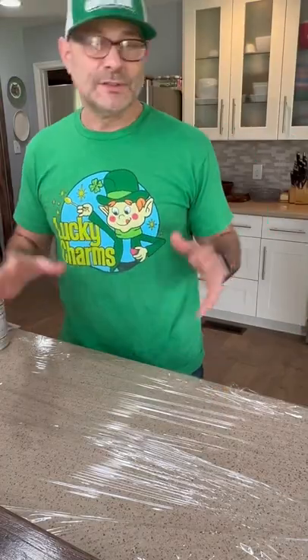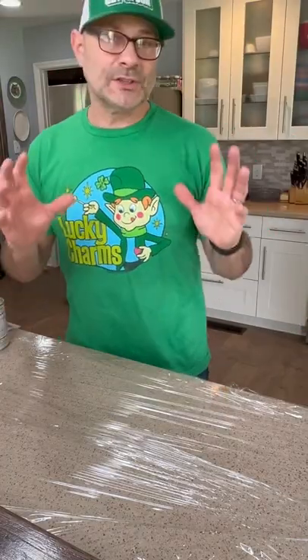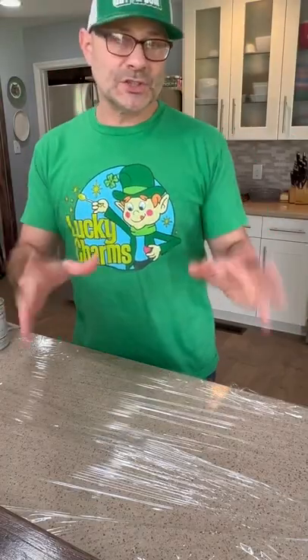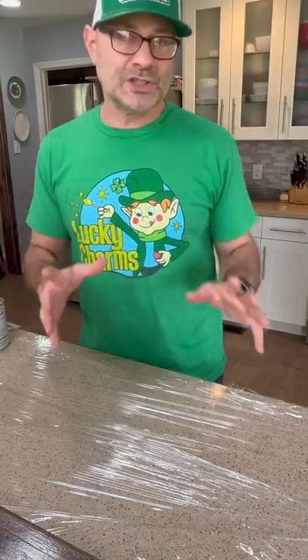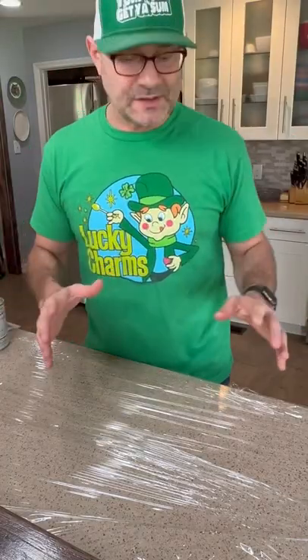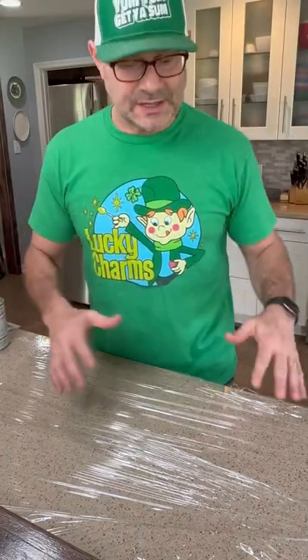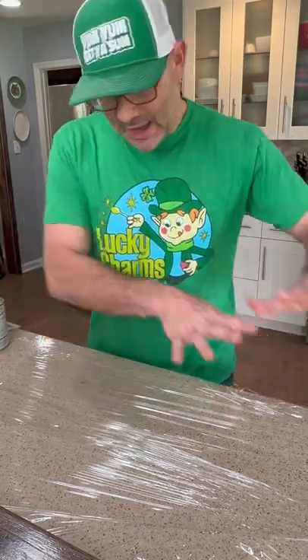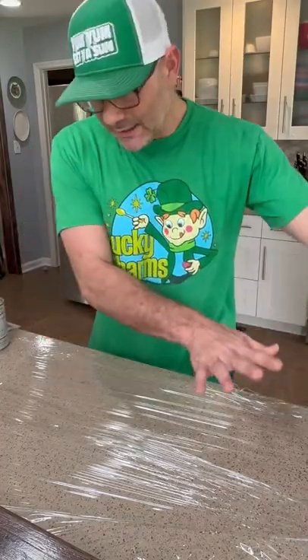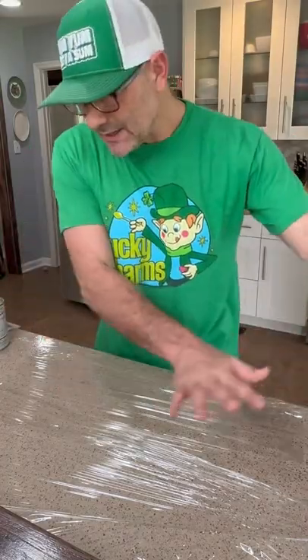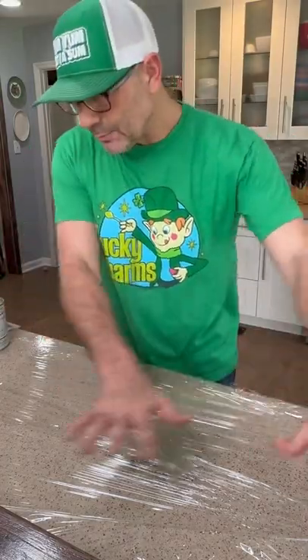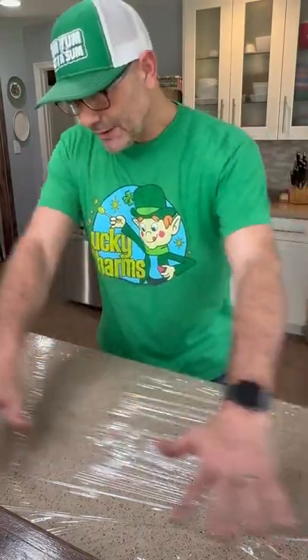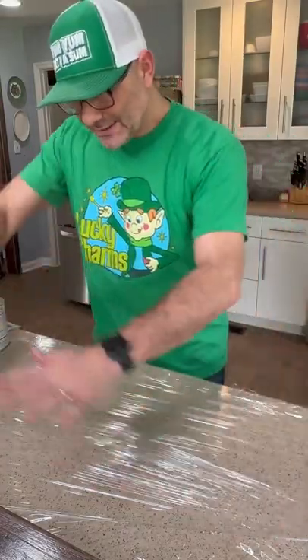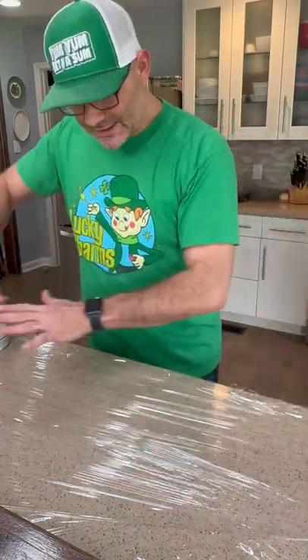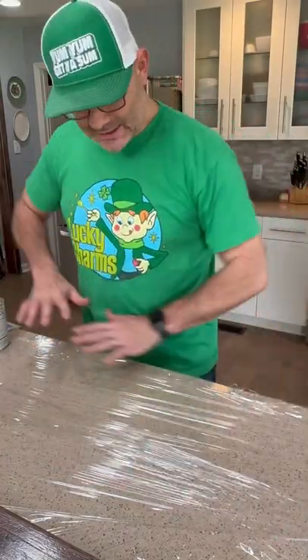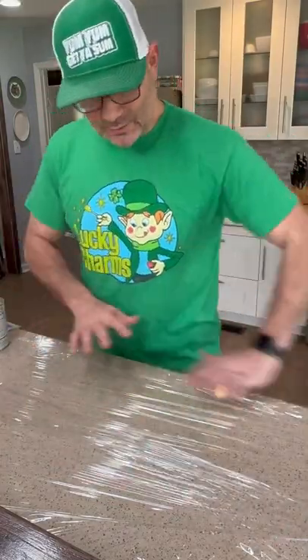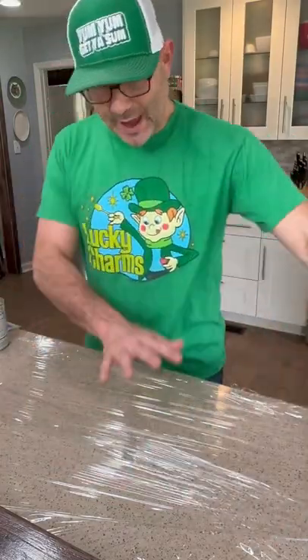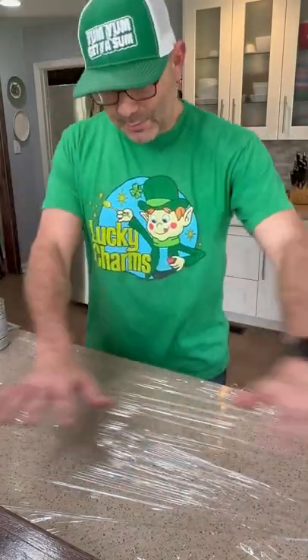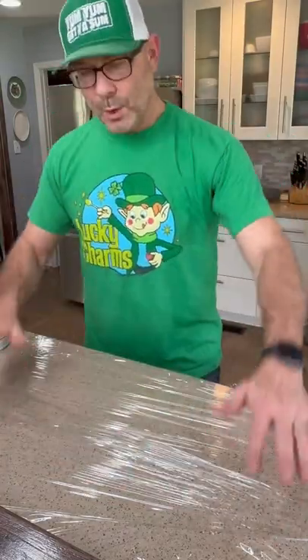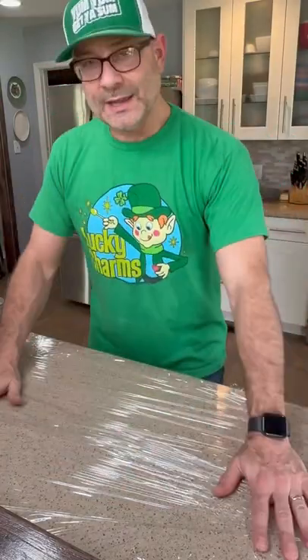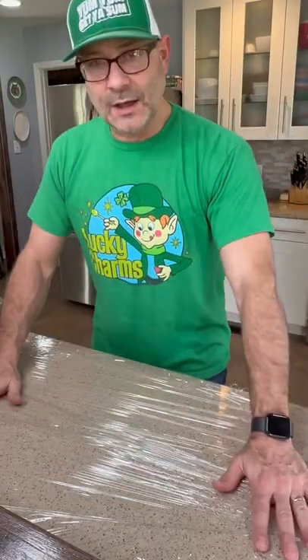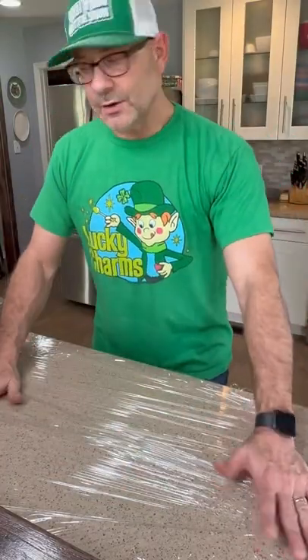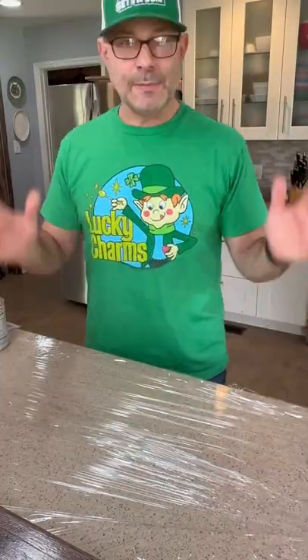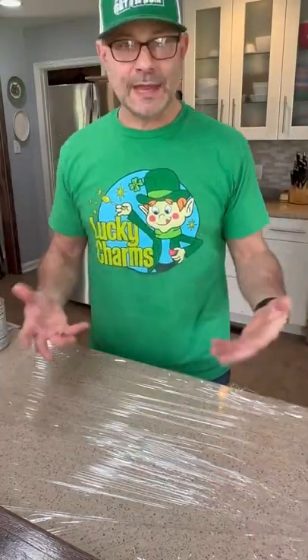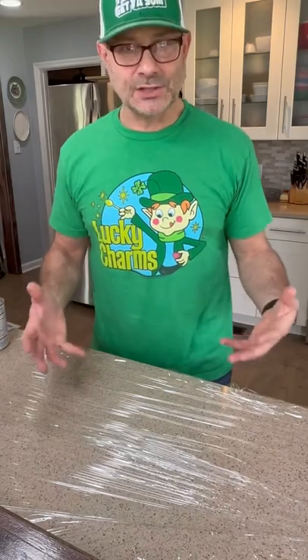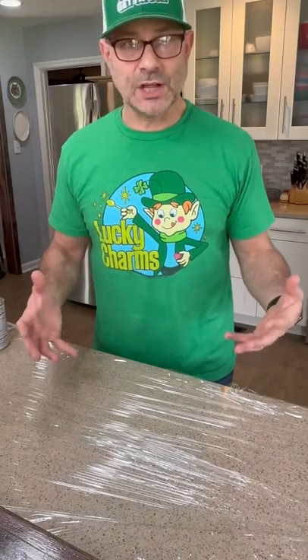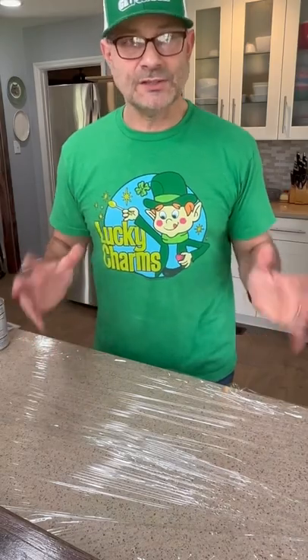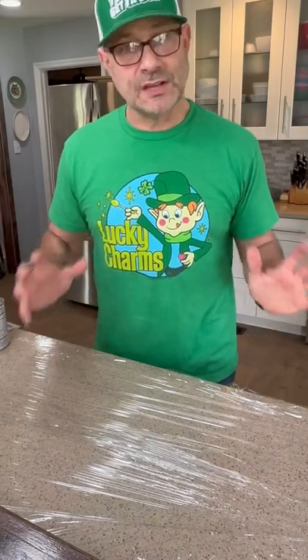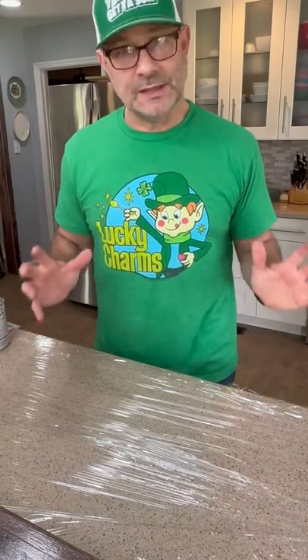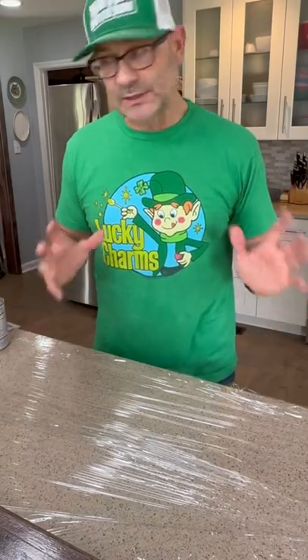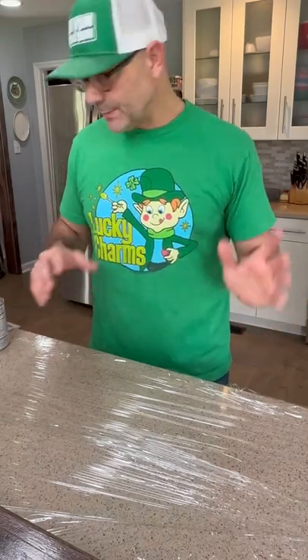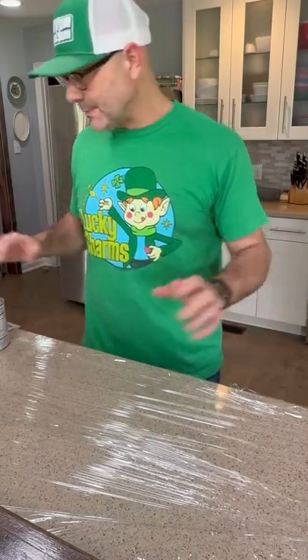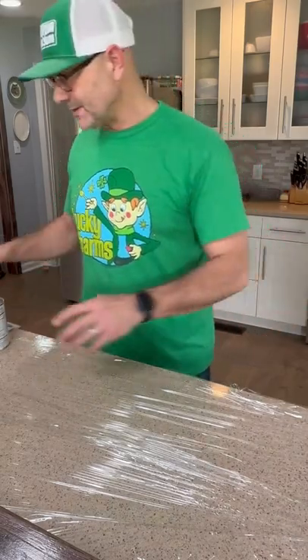This is a good chef-y tip. I laid down plastic wrap on my counter. Making enchiladas tends to be a little bit messy.